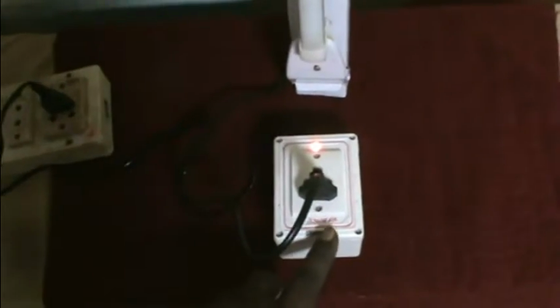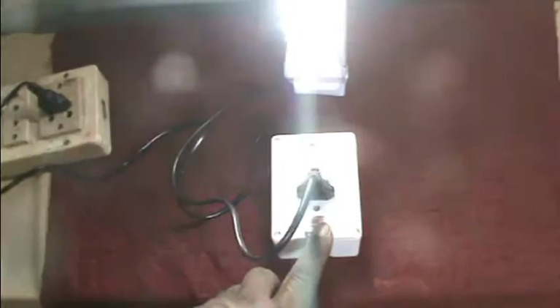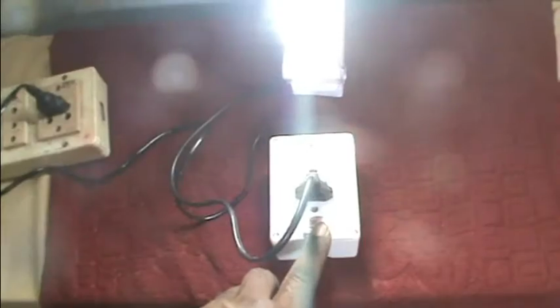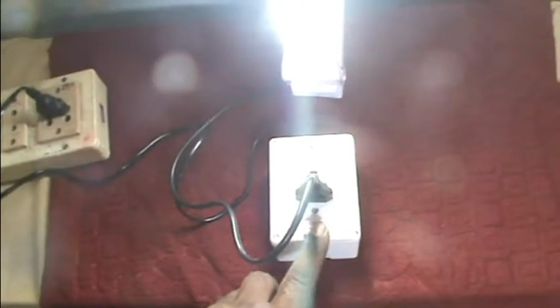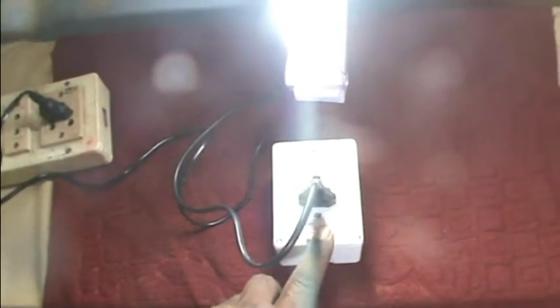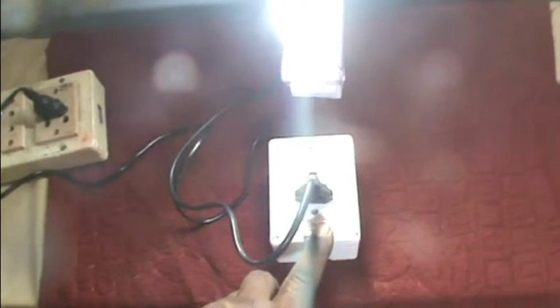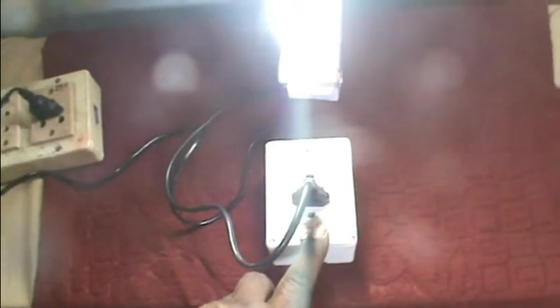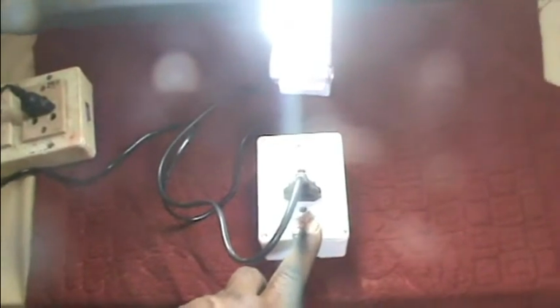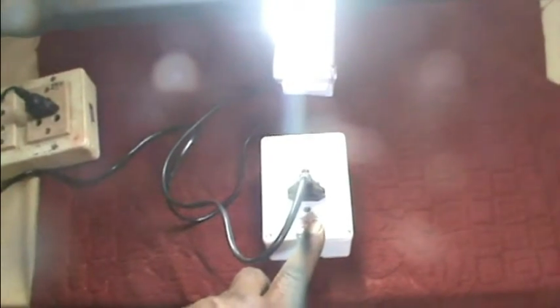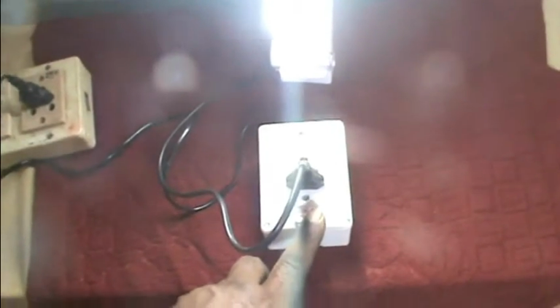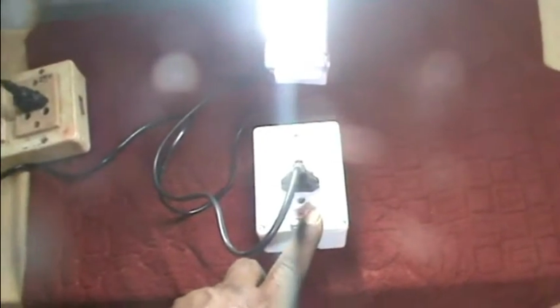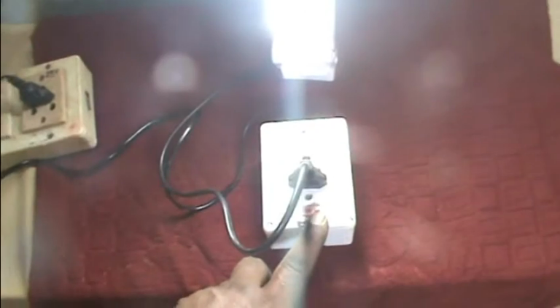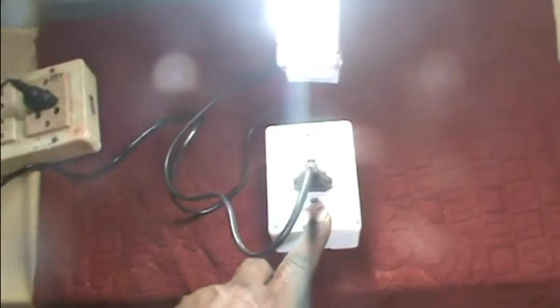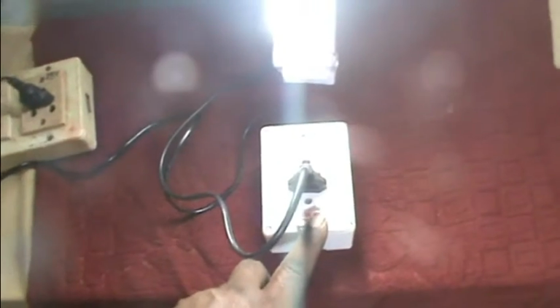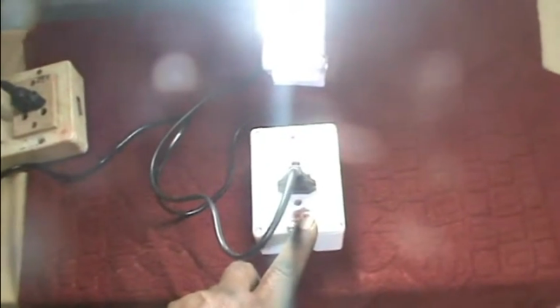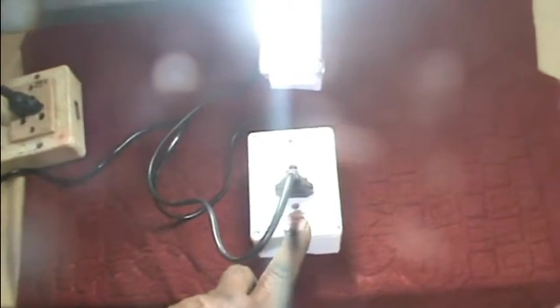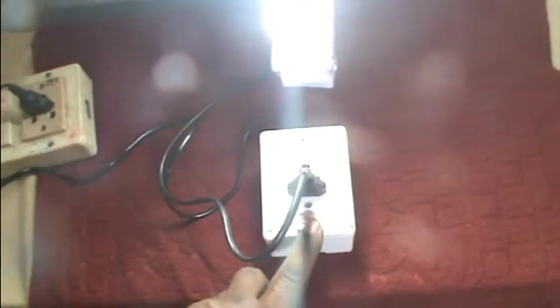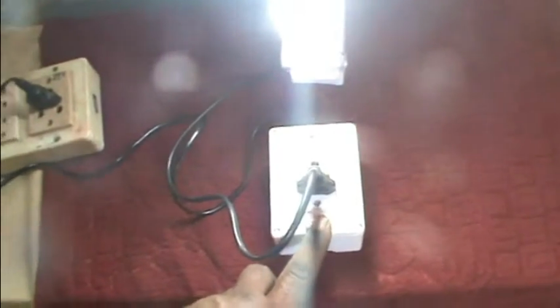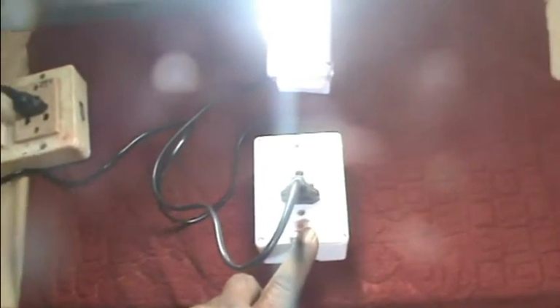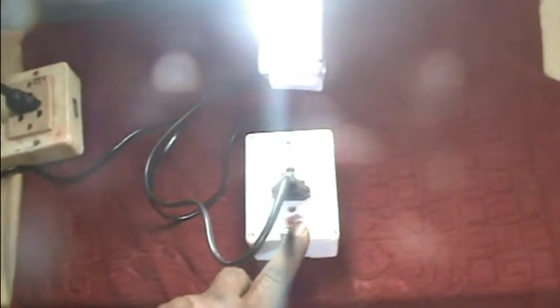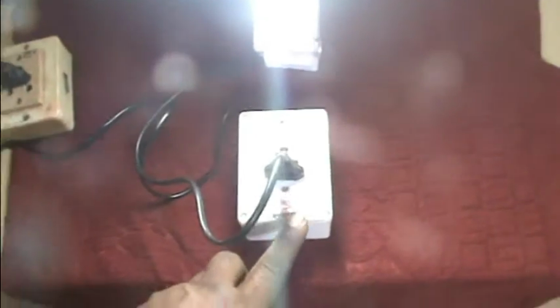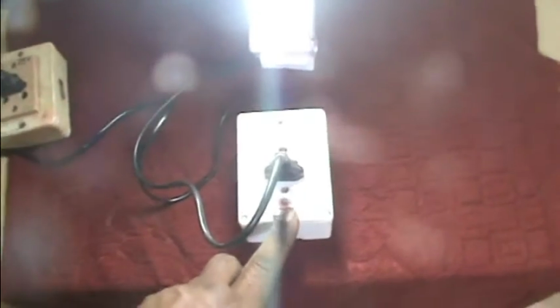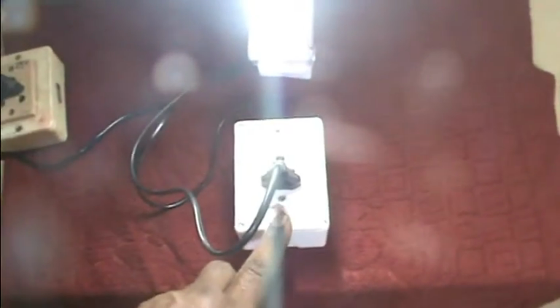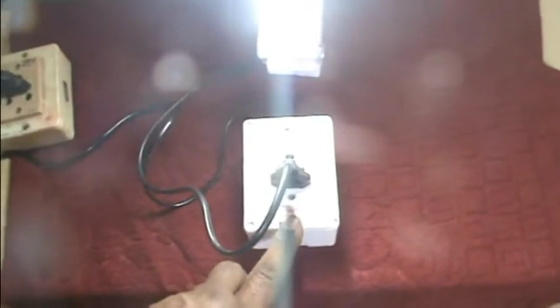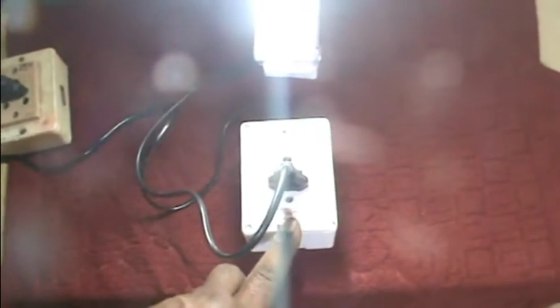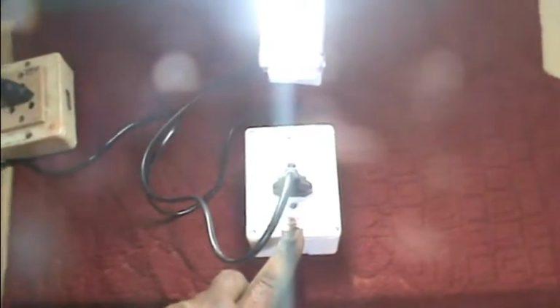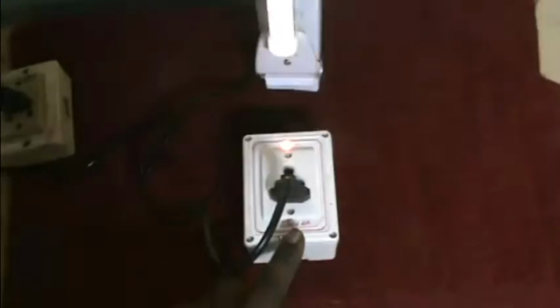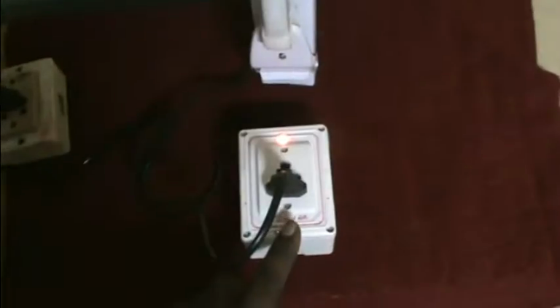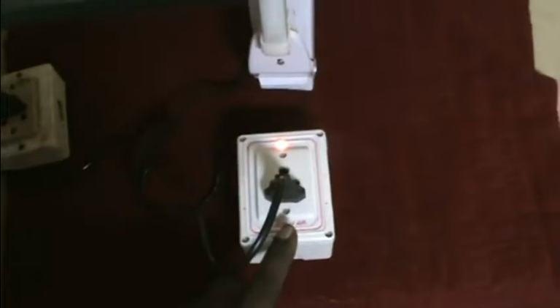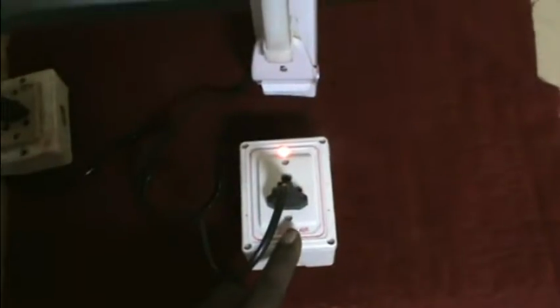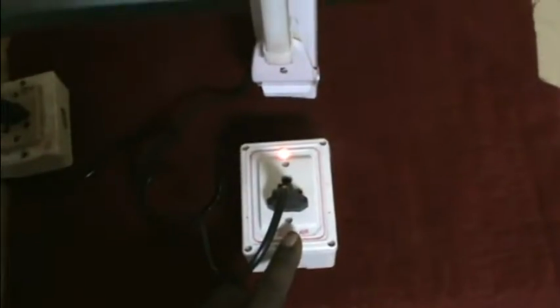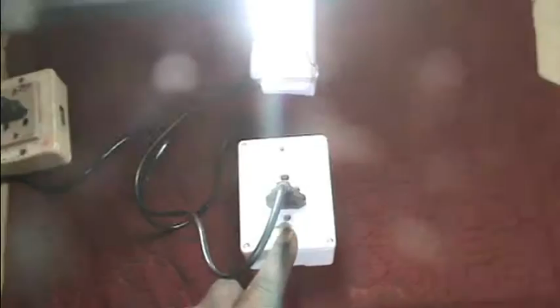This is a smart switch. The LED bulb is connected.